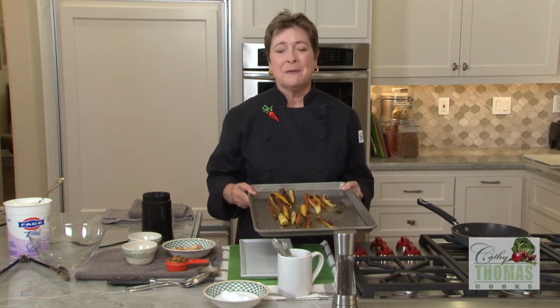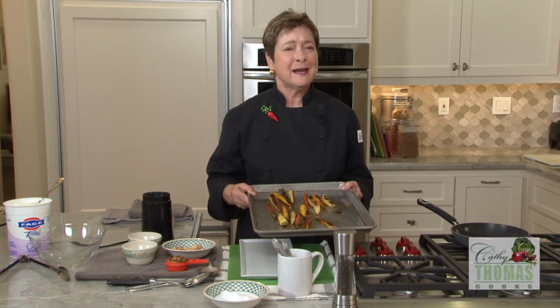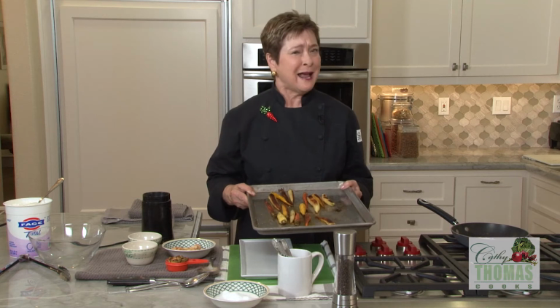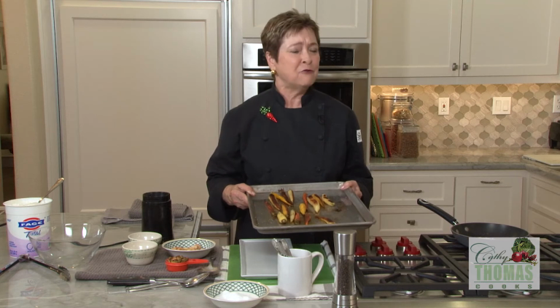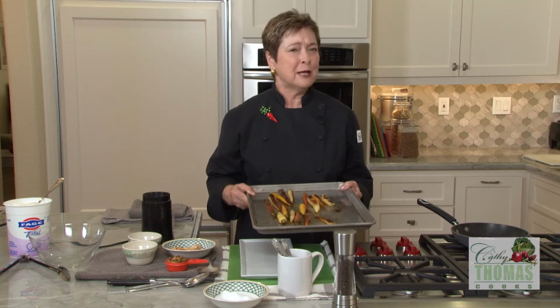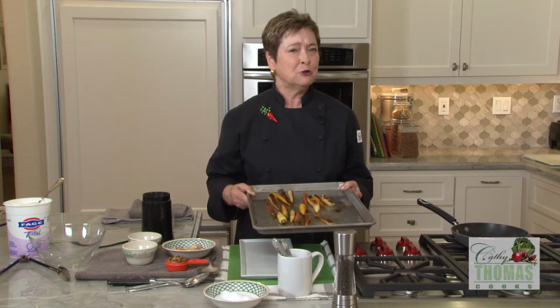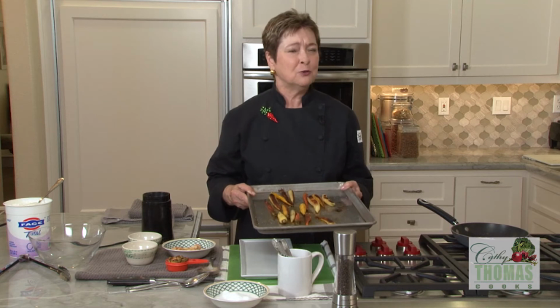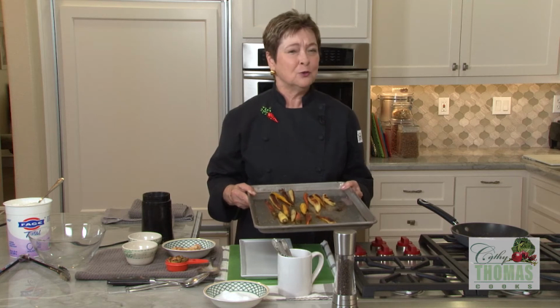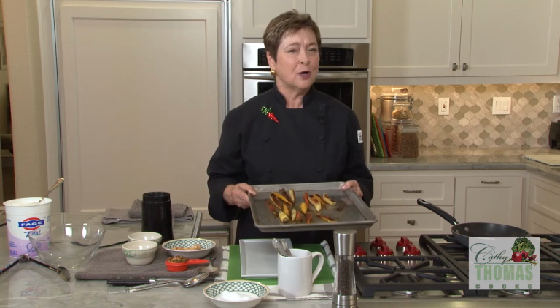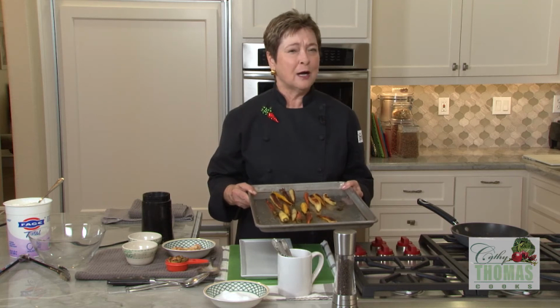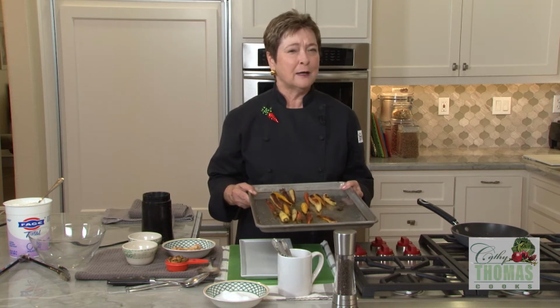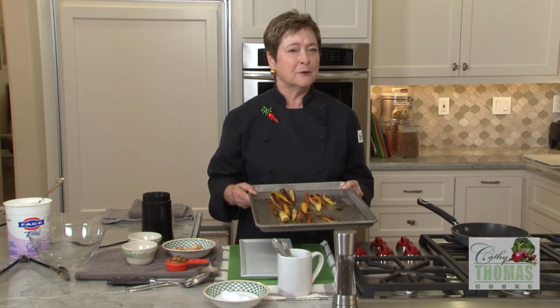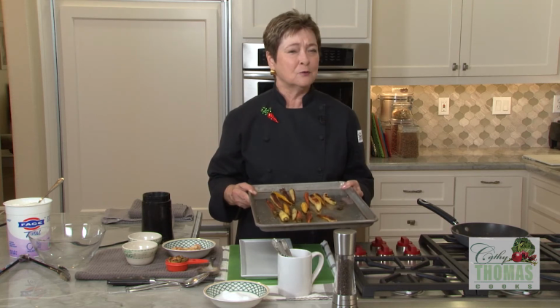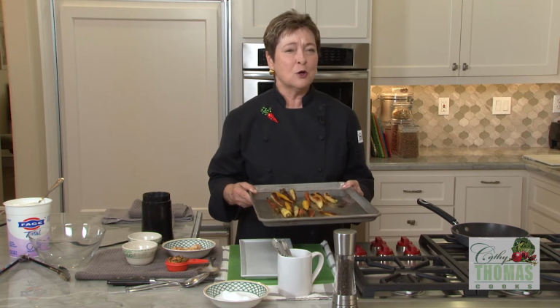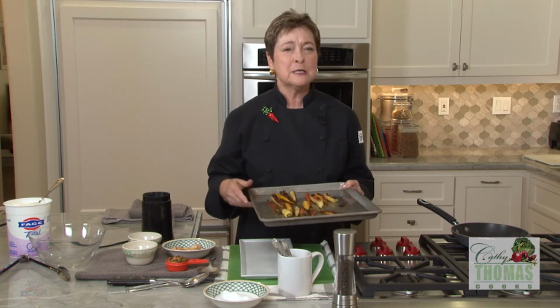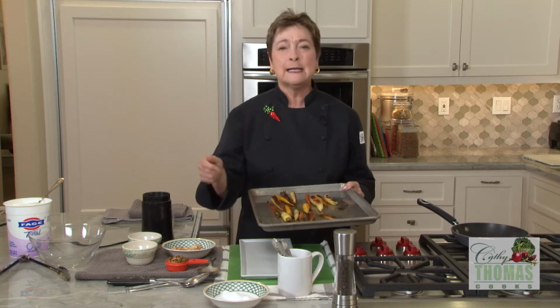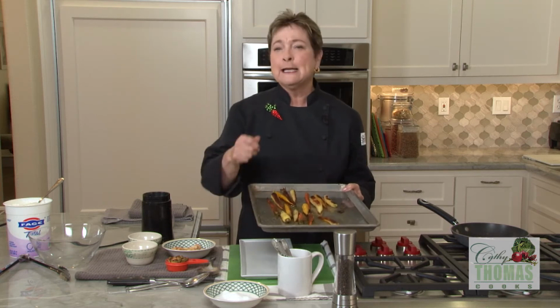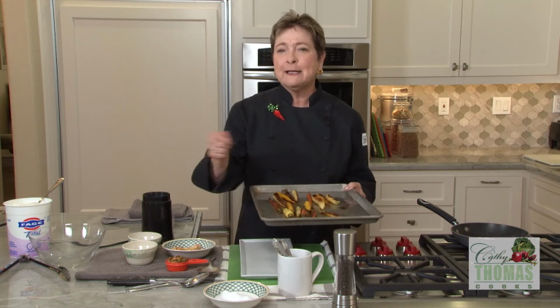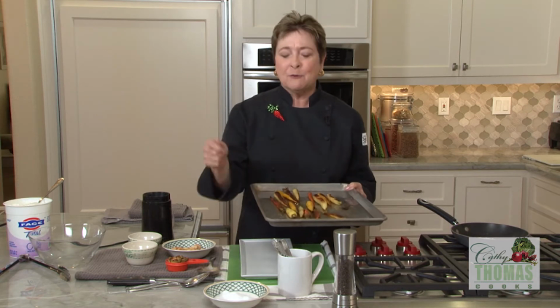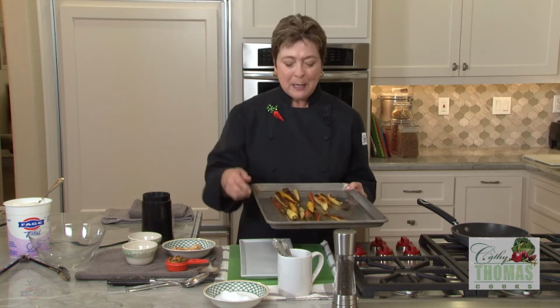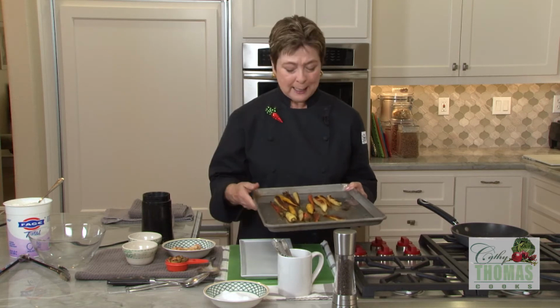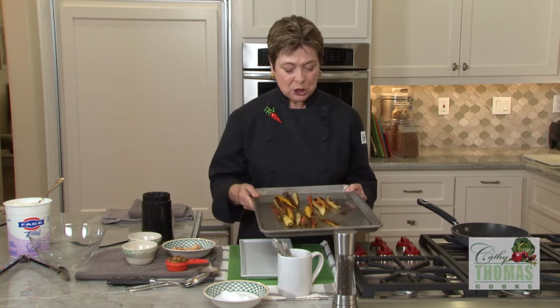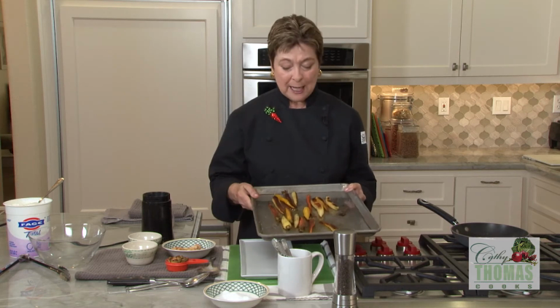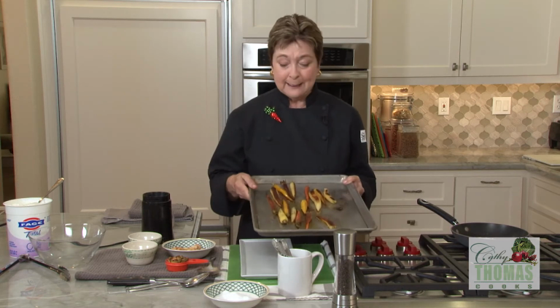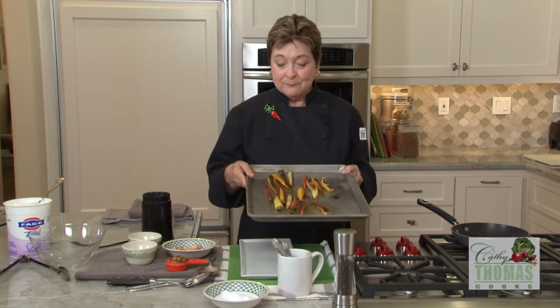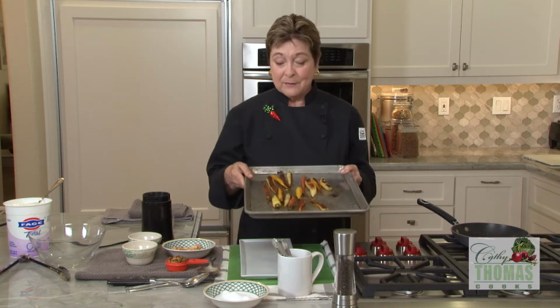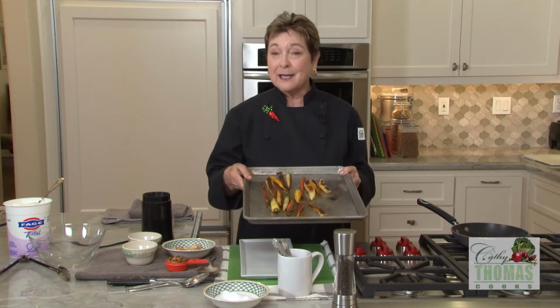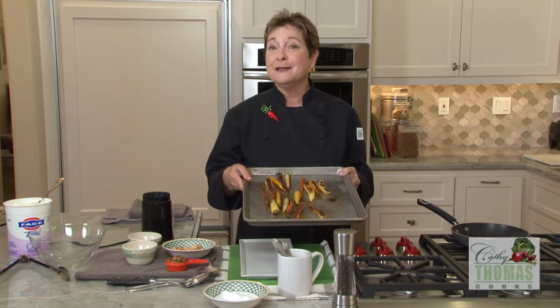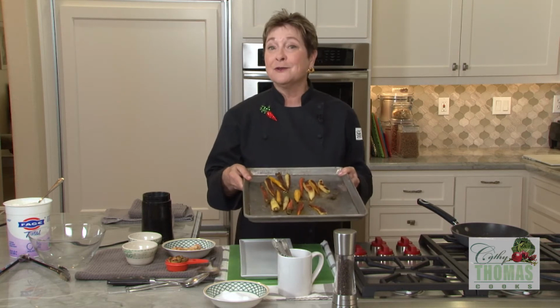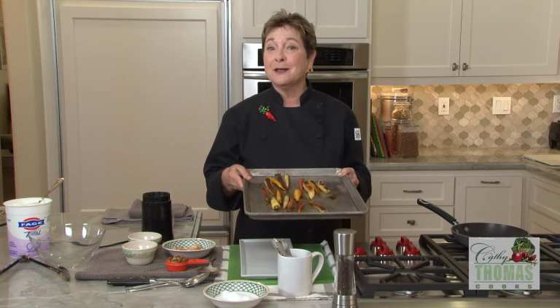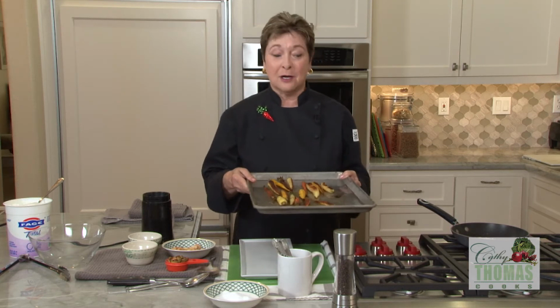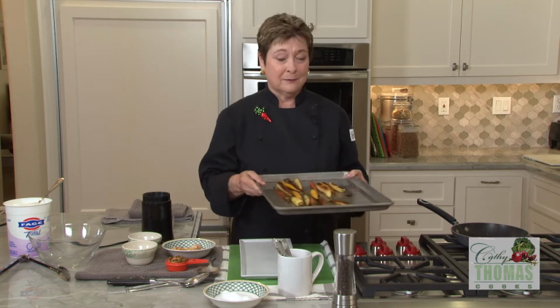About halfway through the roasting, give the pan a shake — and here they are.